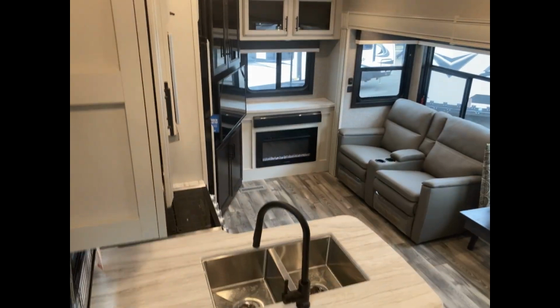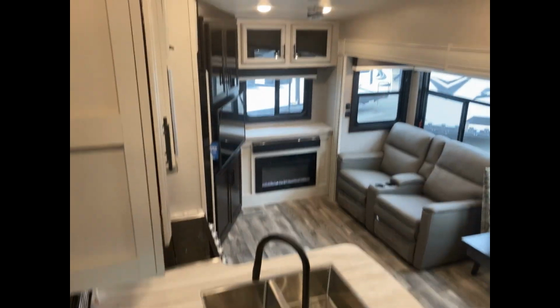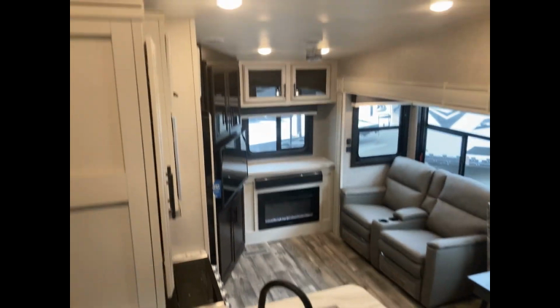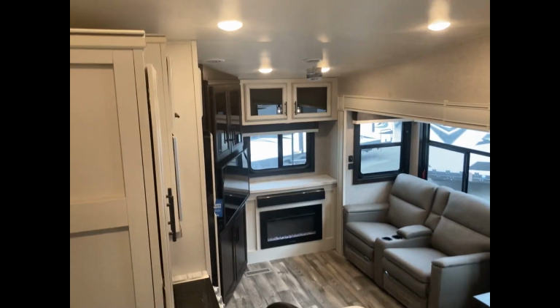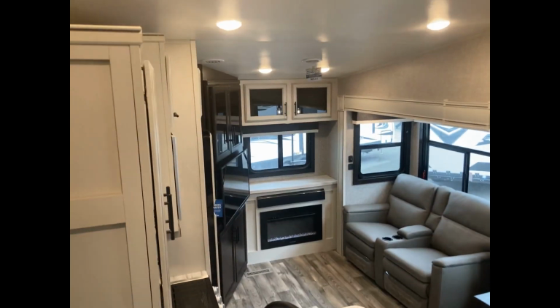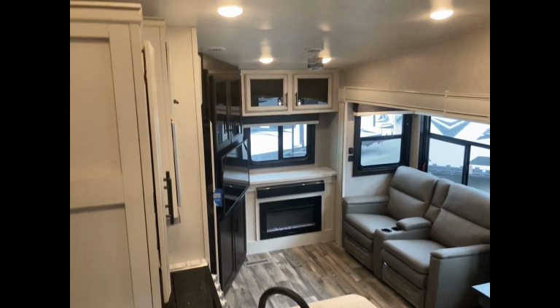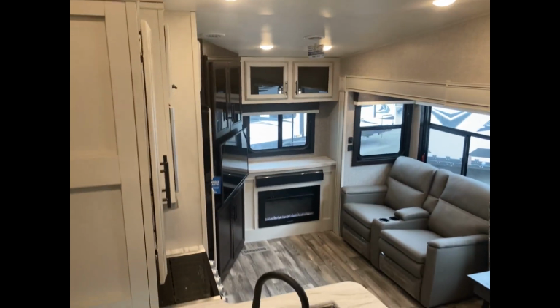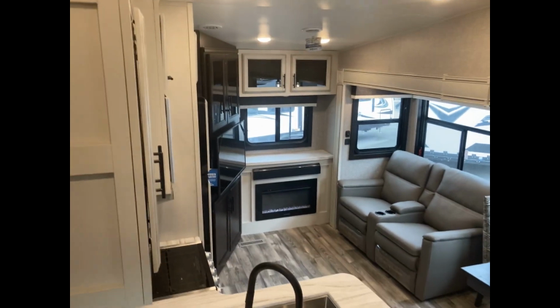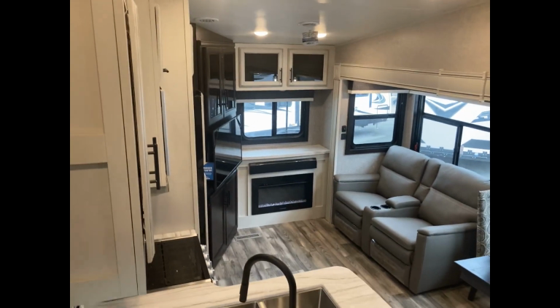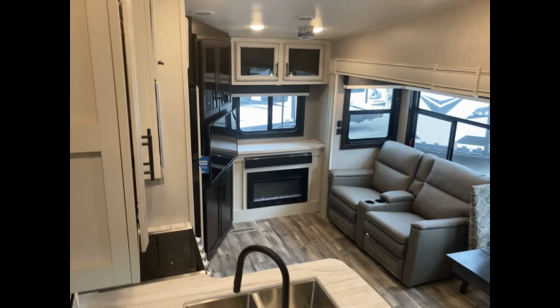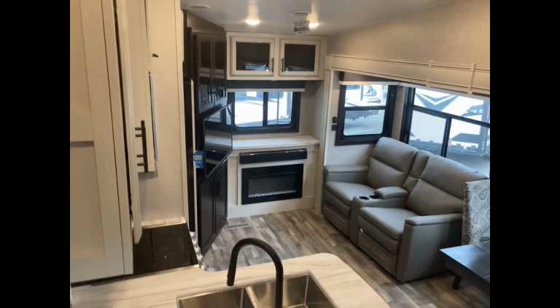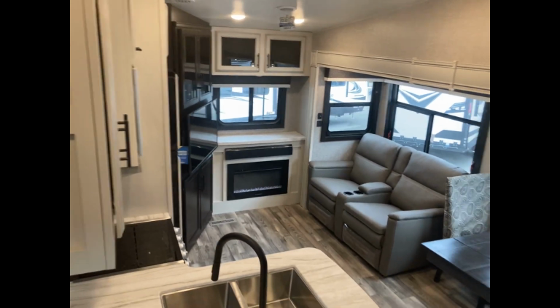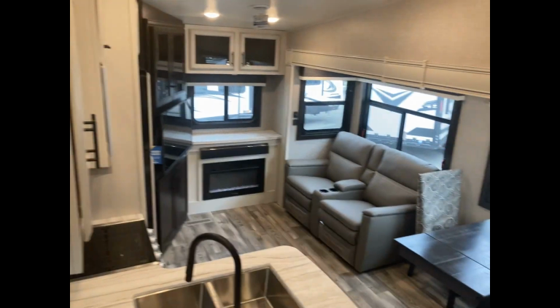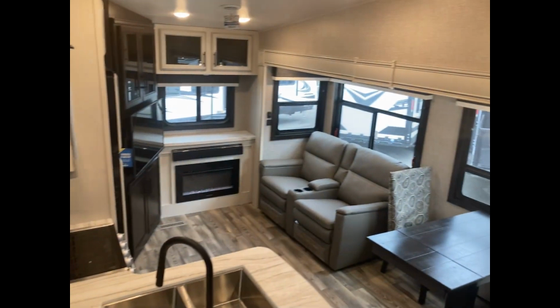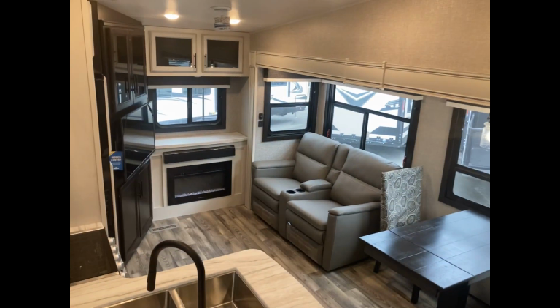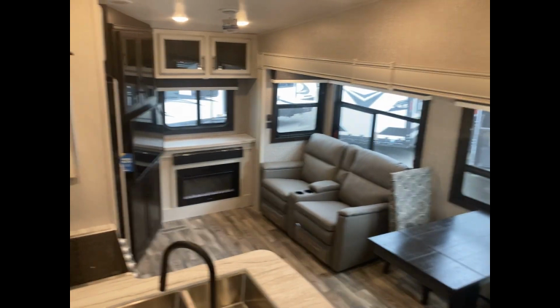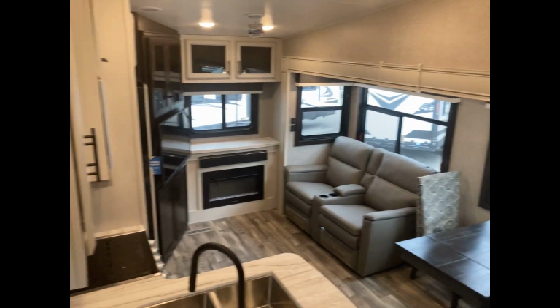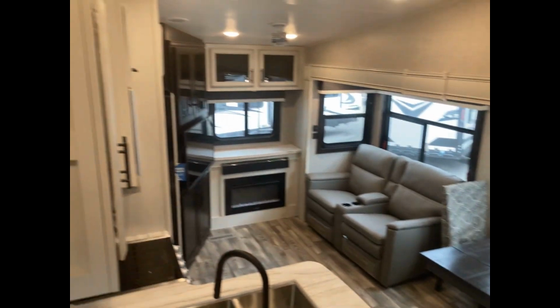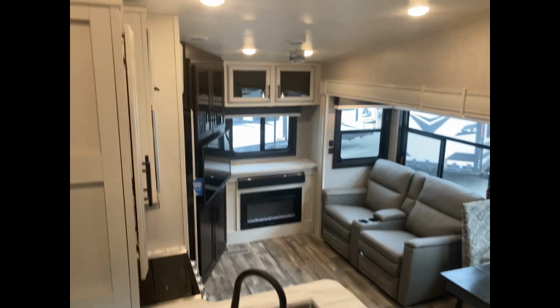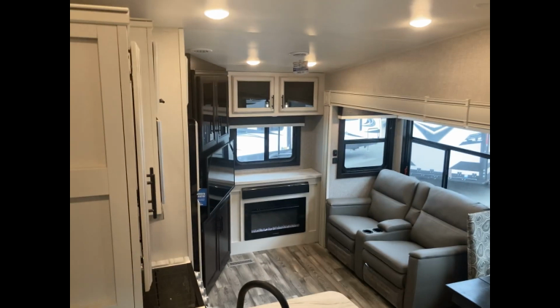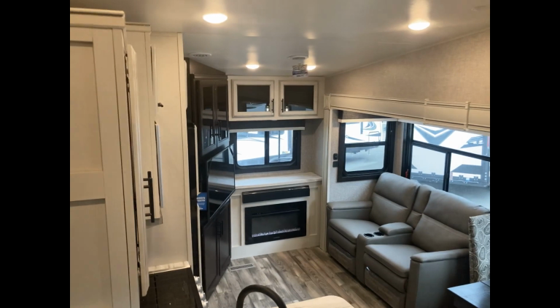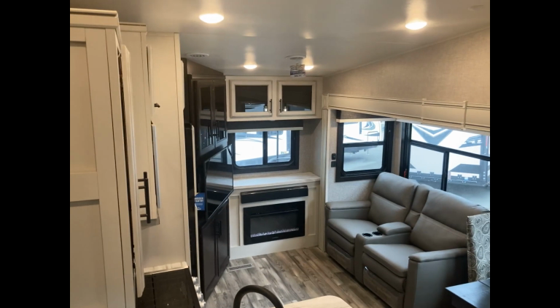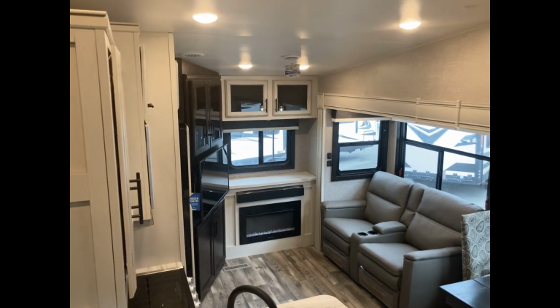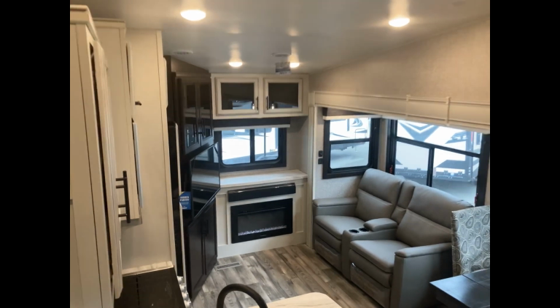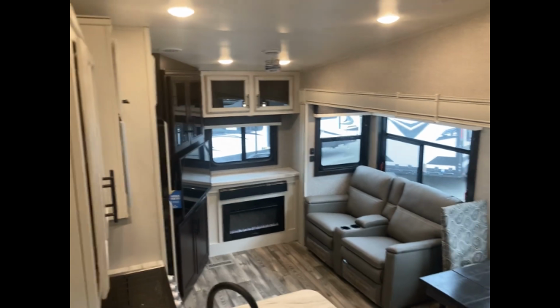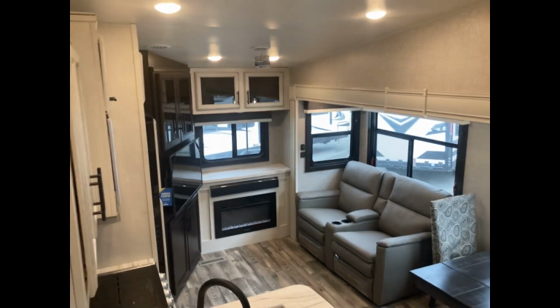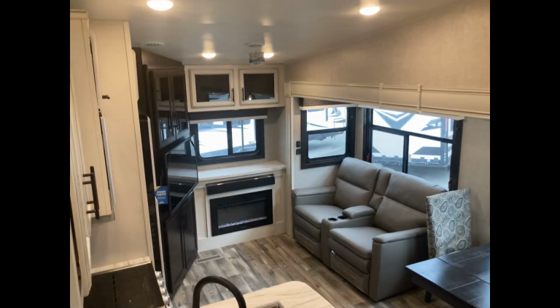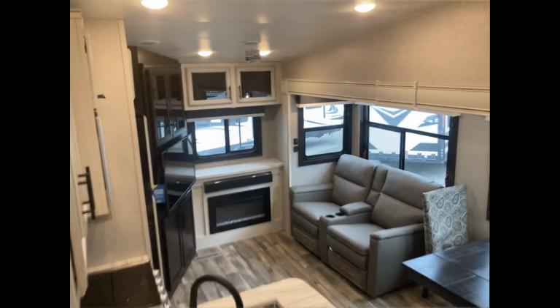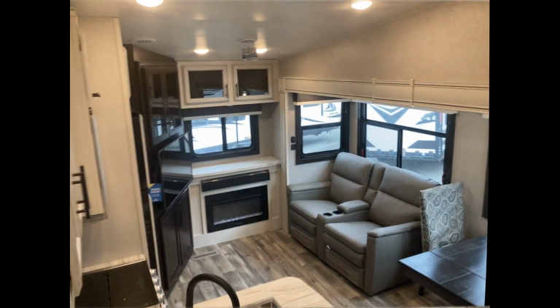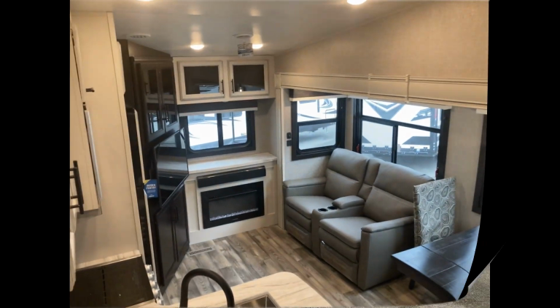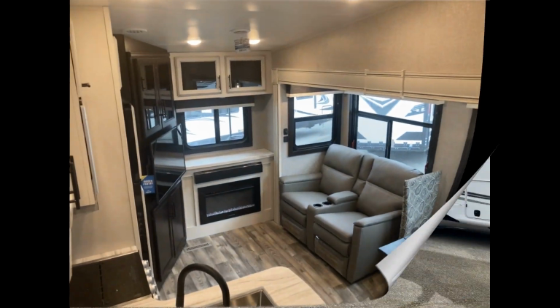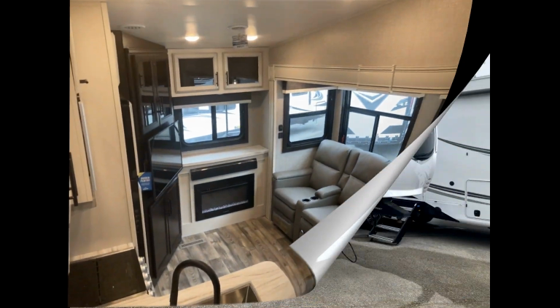Come see it at Crestview RV in Buda today. Ask for Bubba — Bubba in Buda.